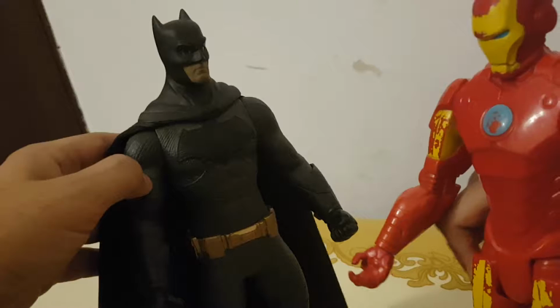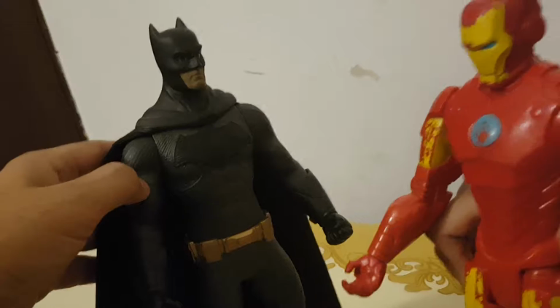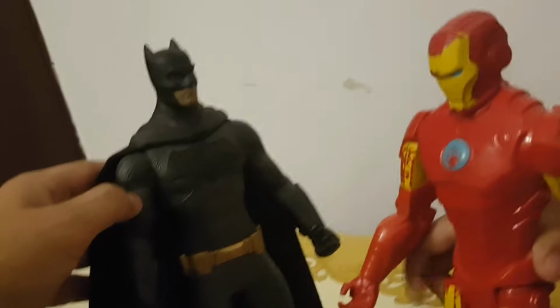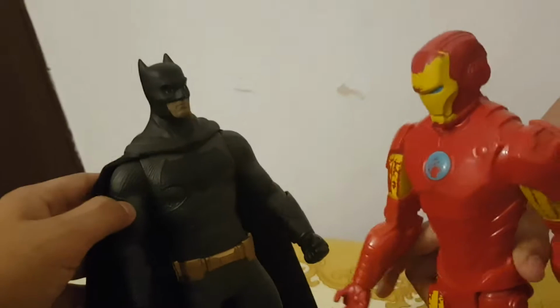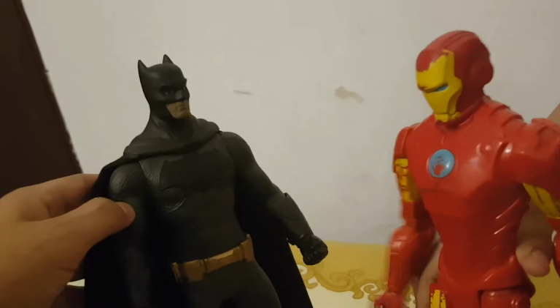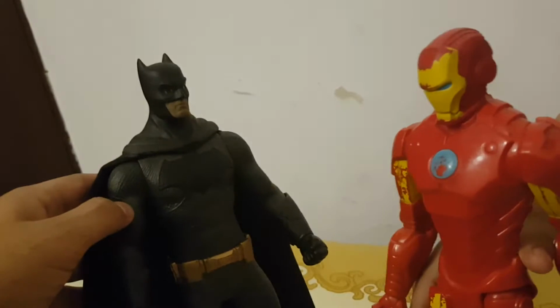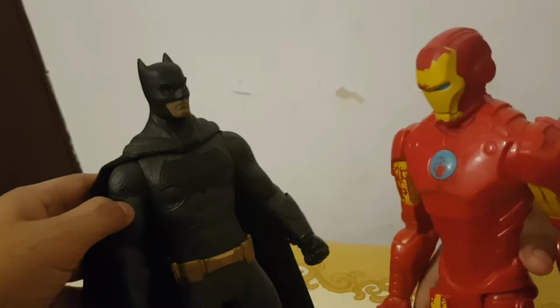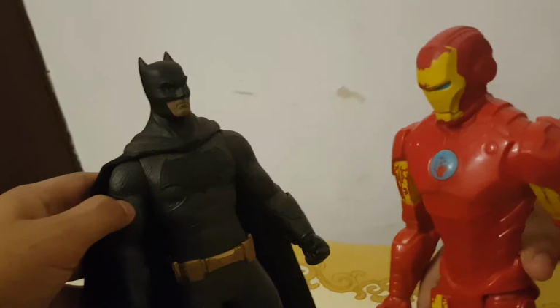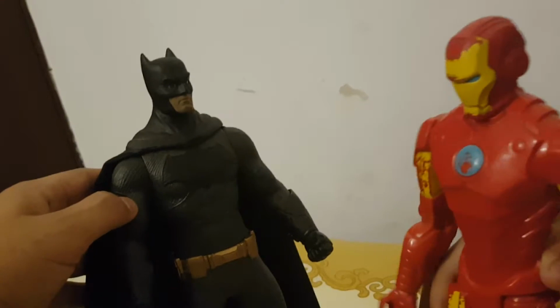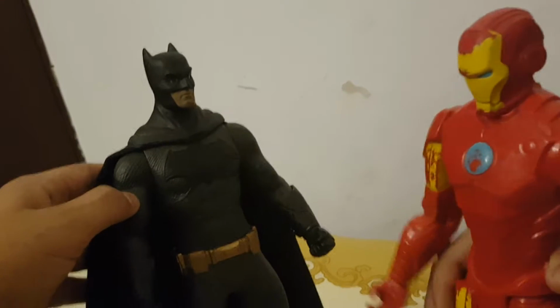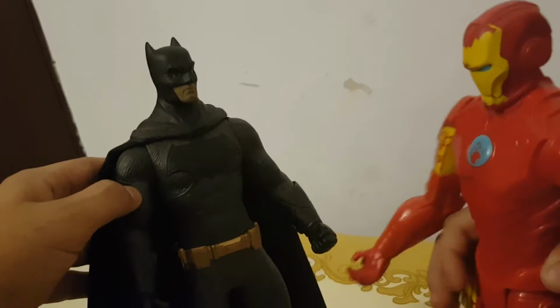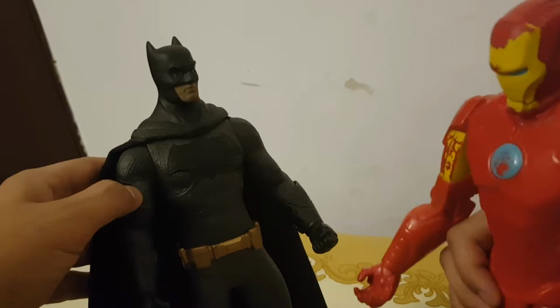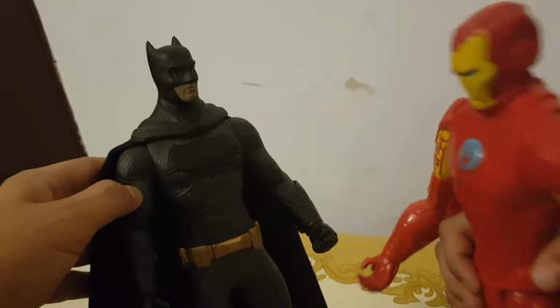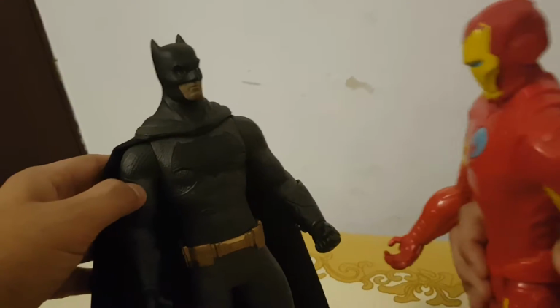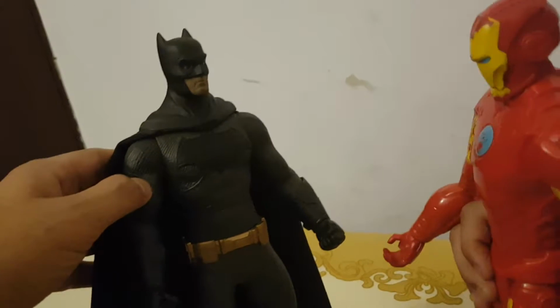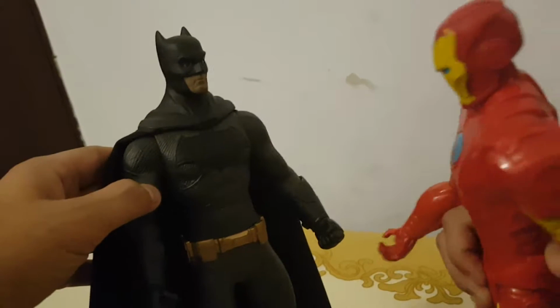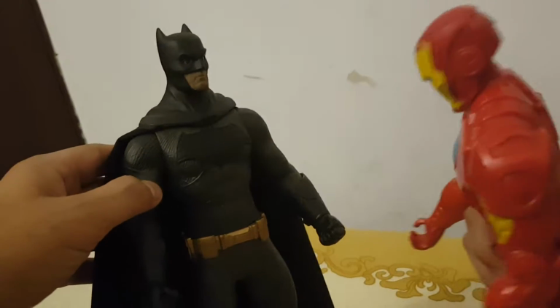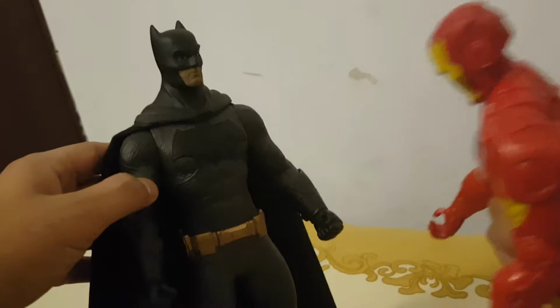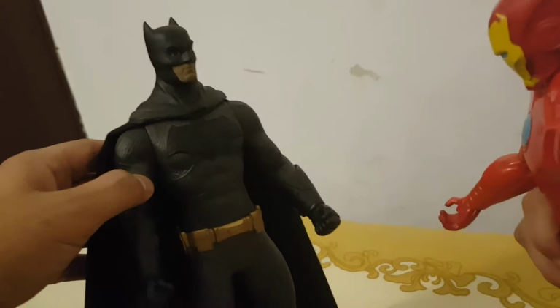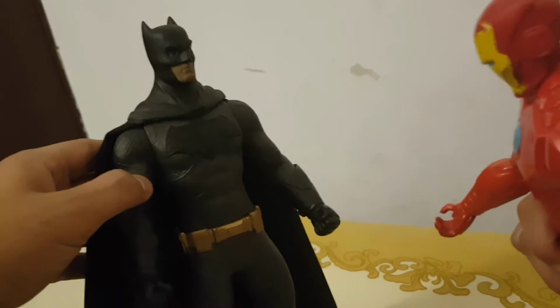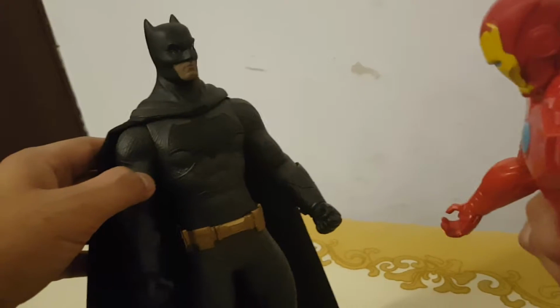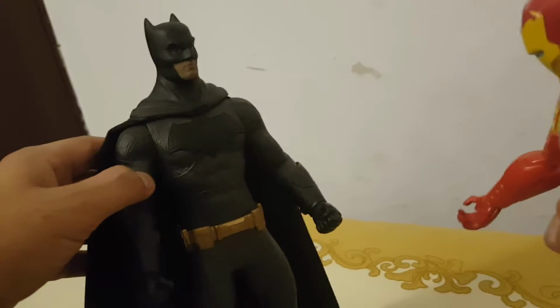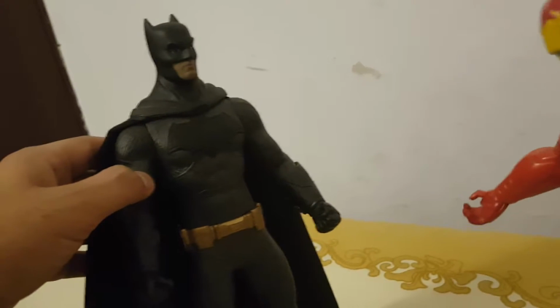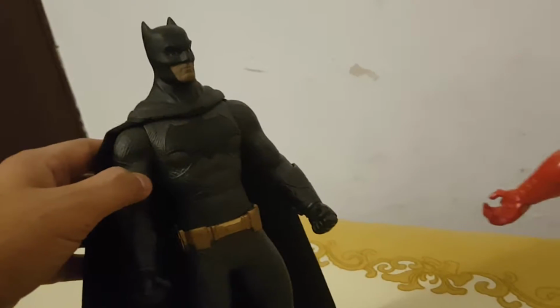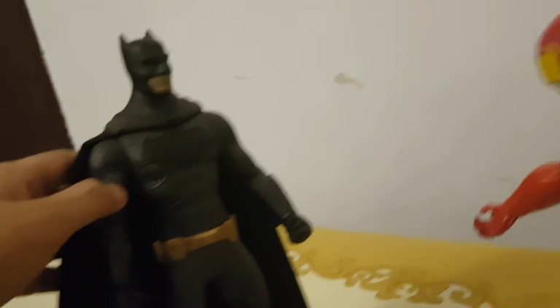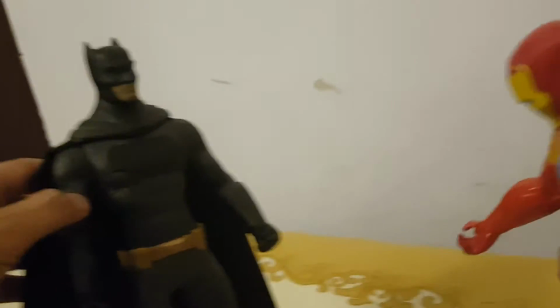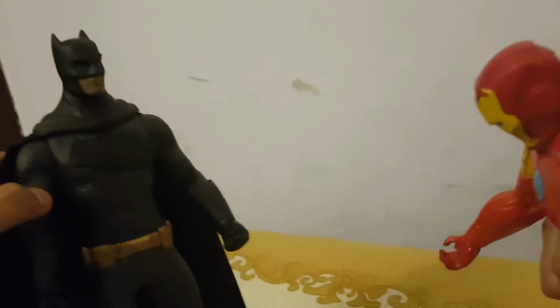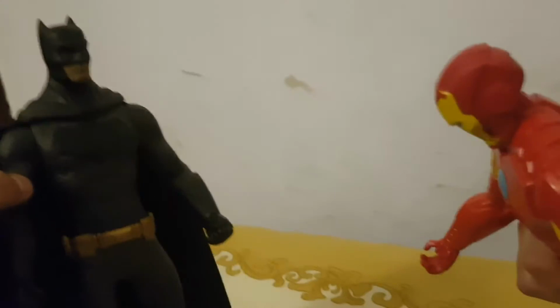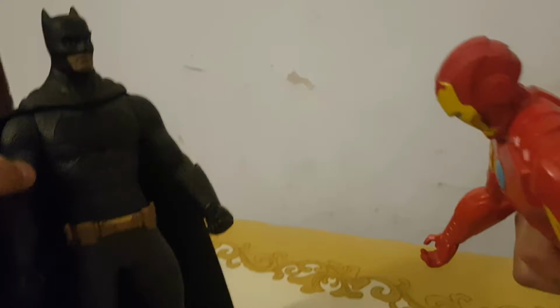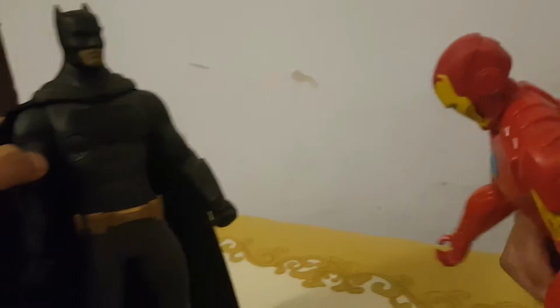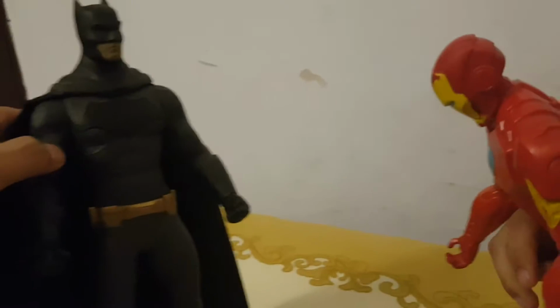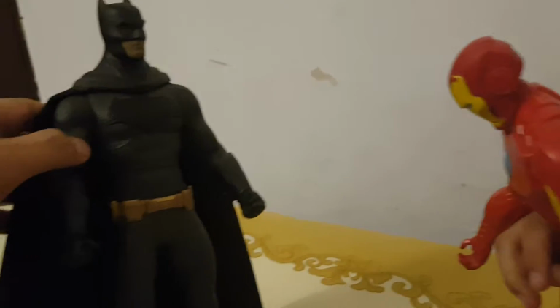This is Iron Man. Now let's fight. Today we are going to see a fight between Batman and Iron Man.